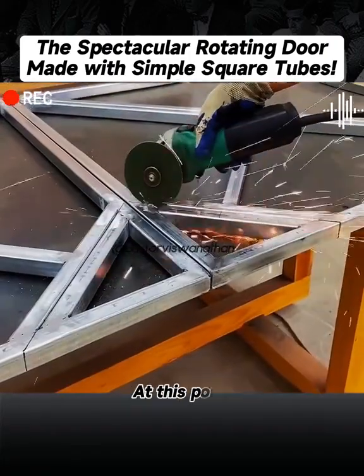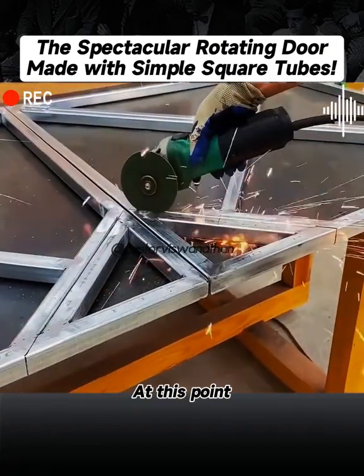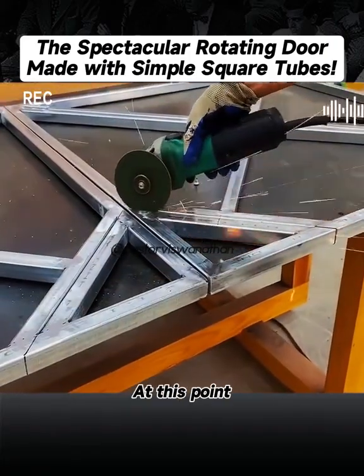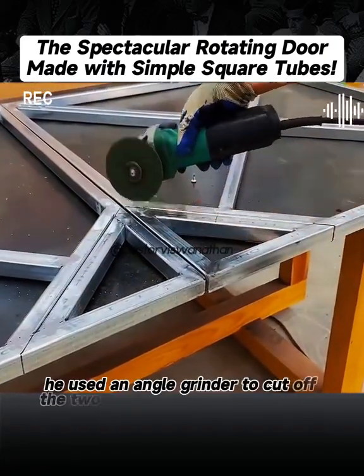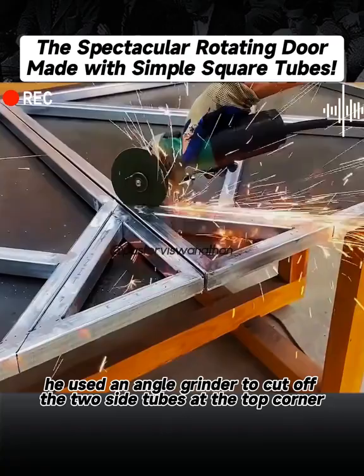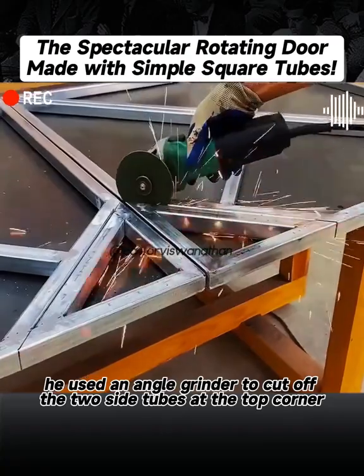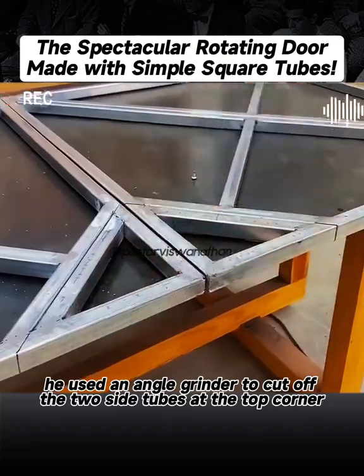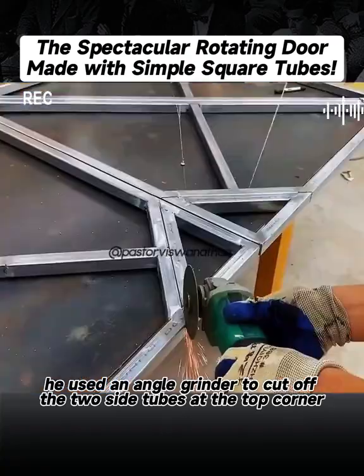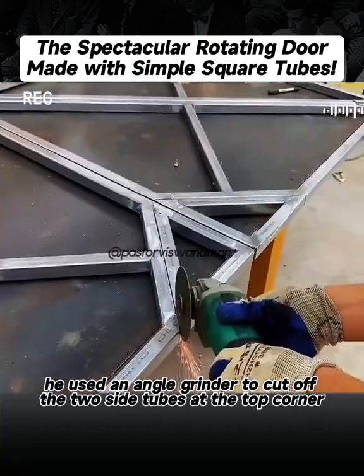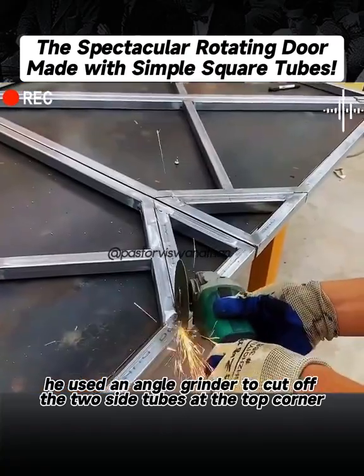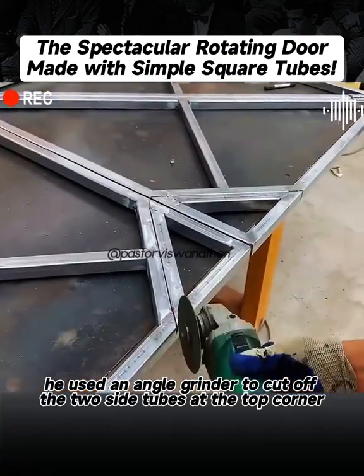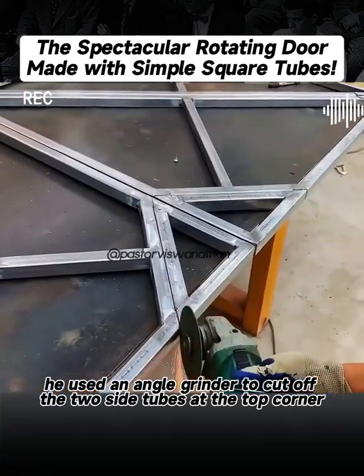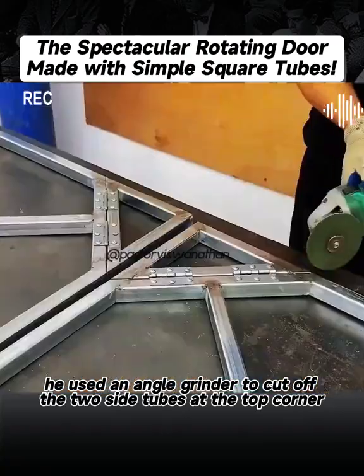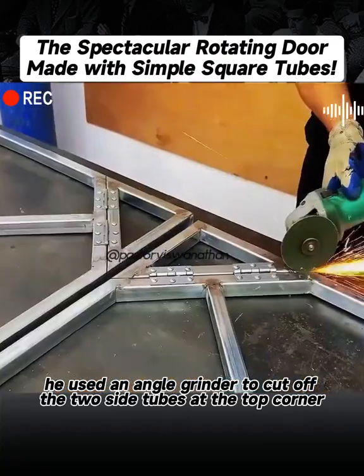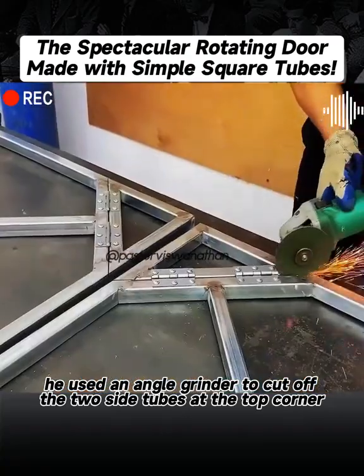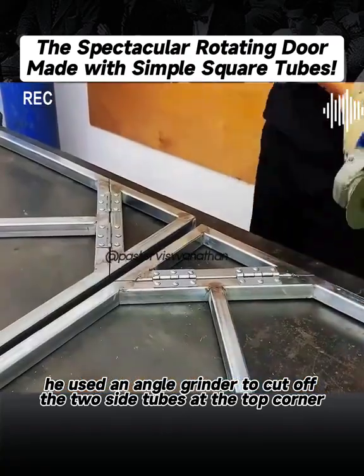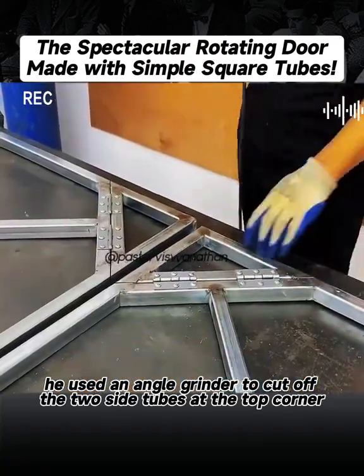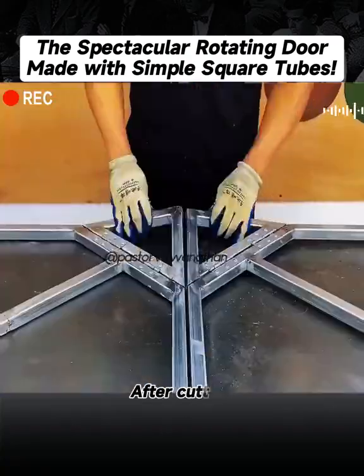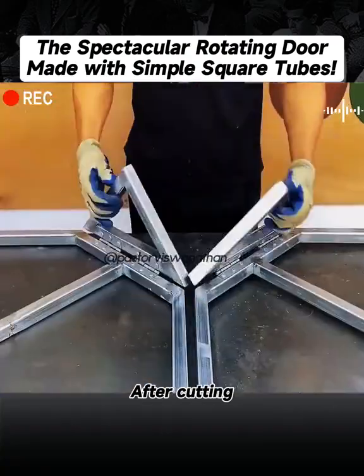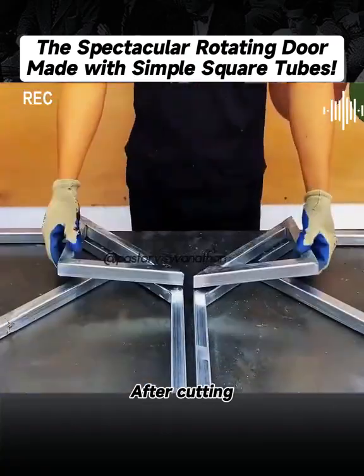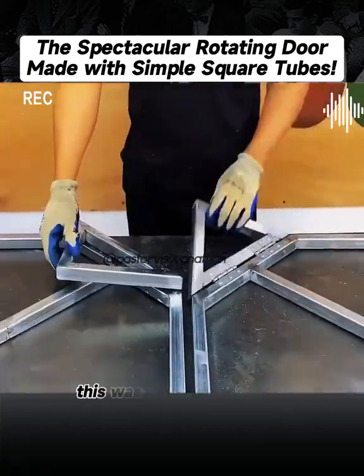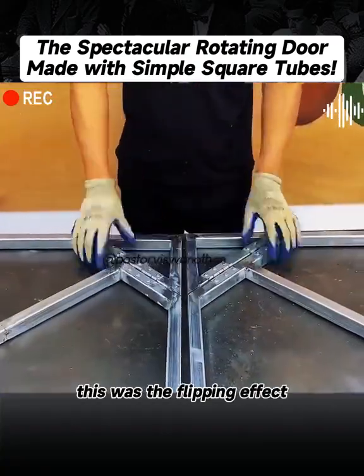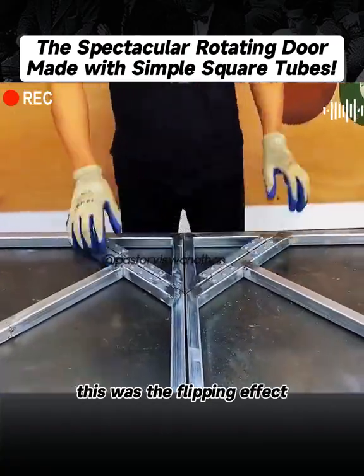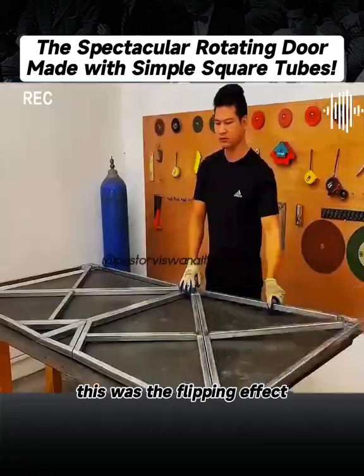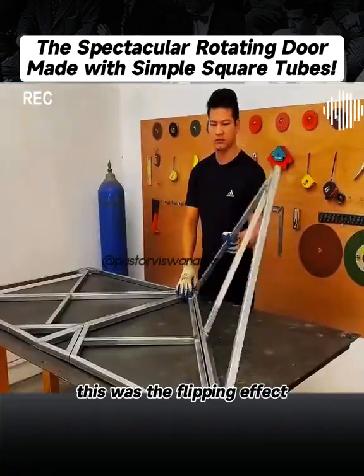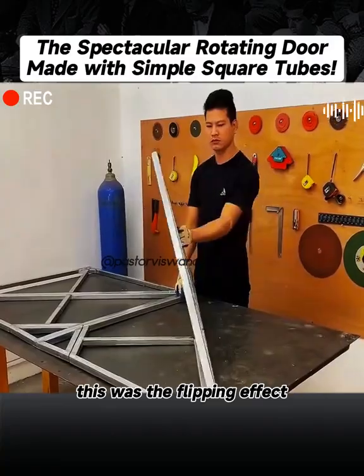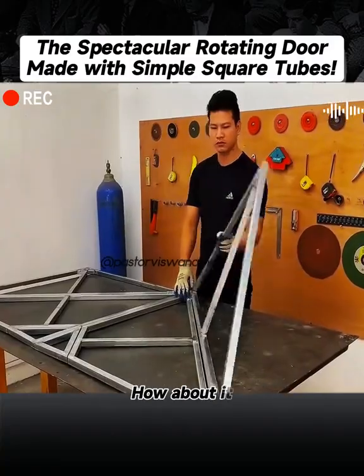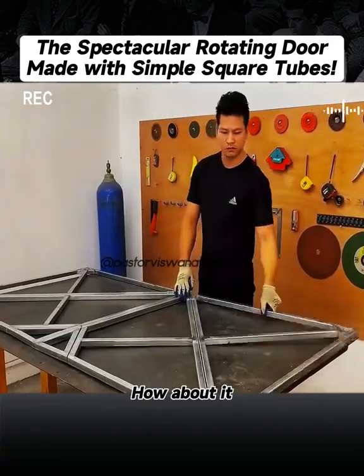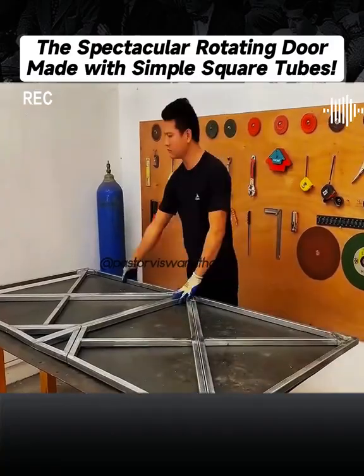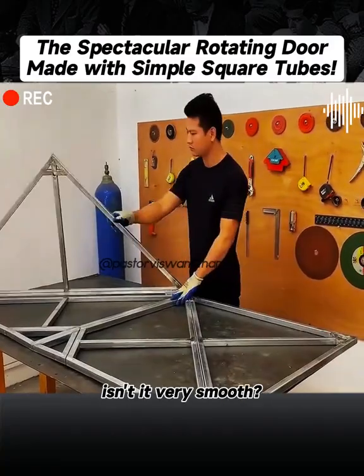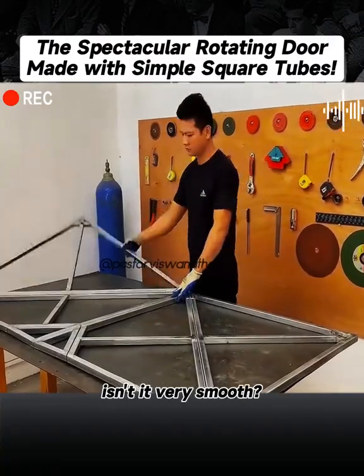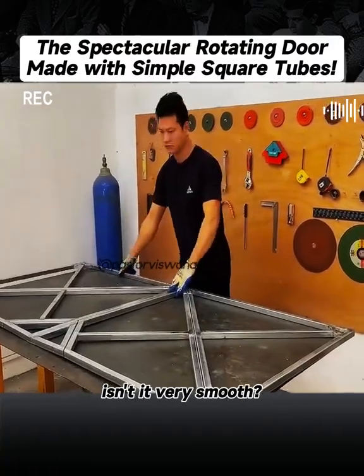At this point, he used an angle grinder to cut off the two side tubes at the top corner. After cutting, this was the flipping effect. Isn't it very smooth?